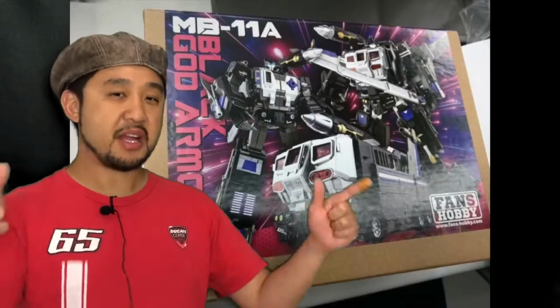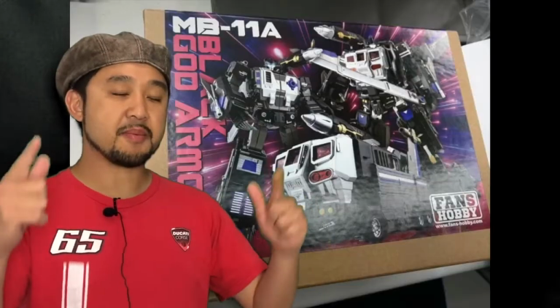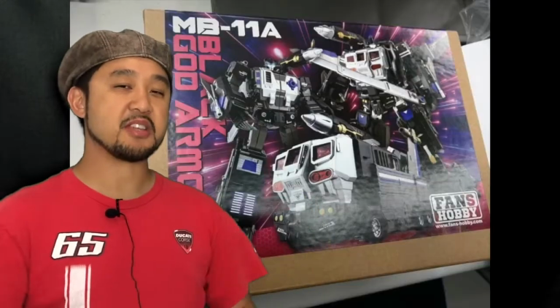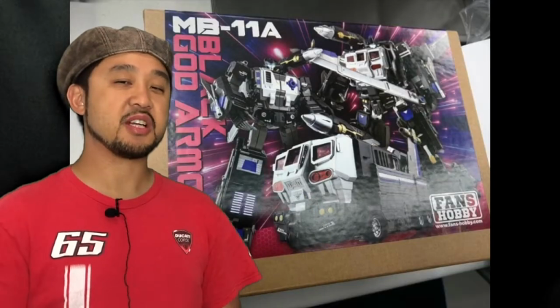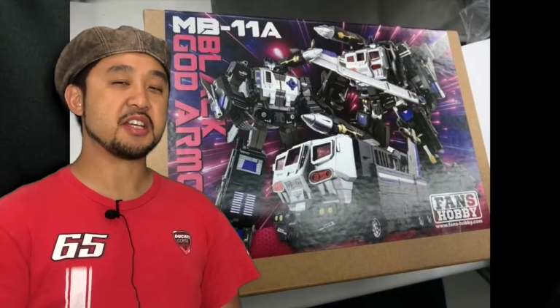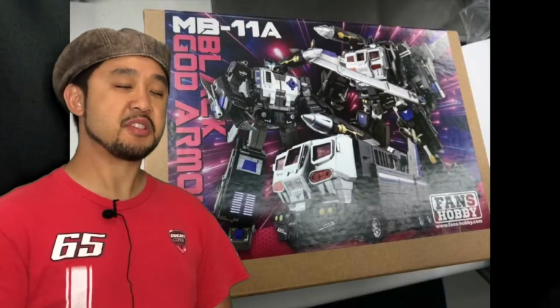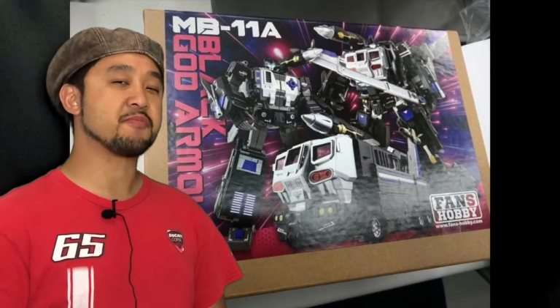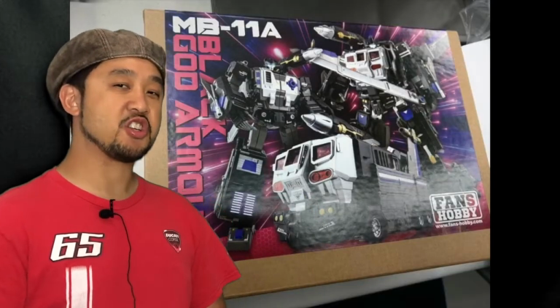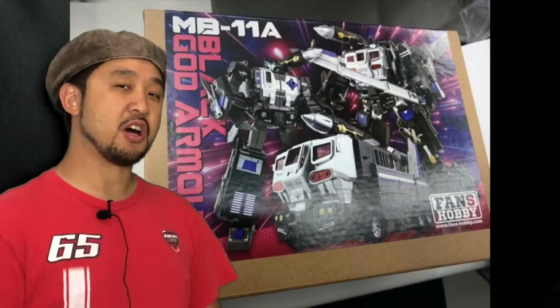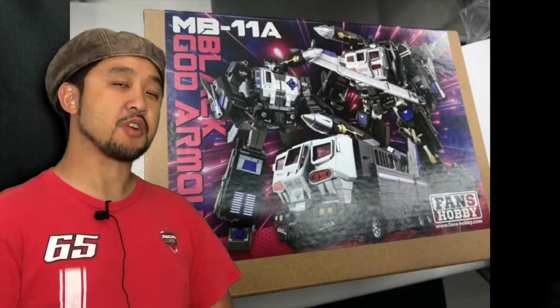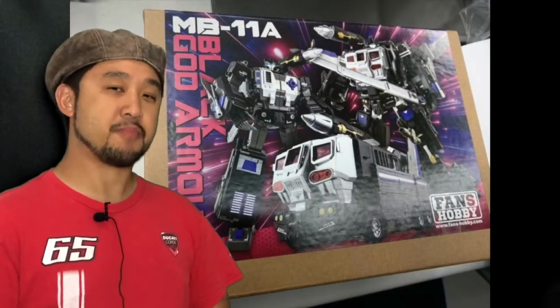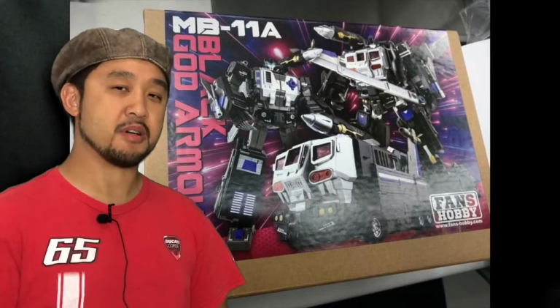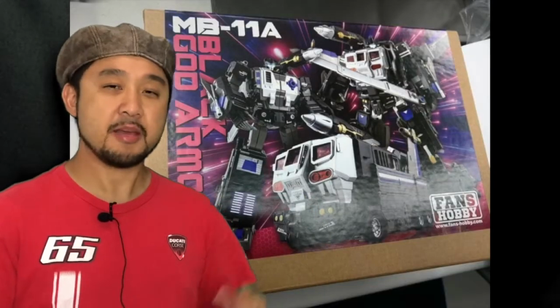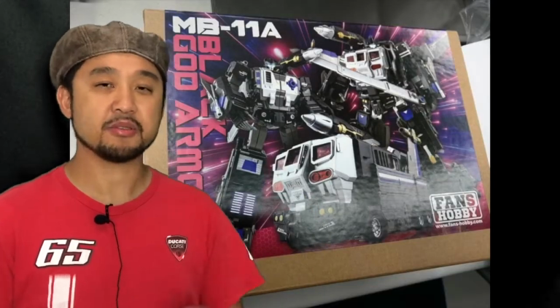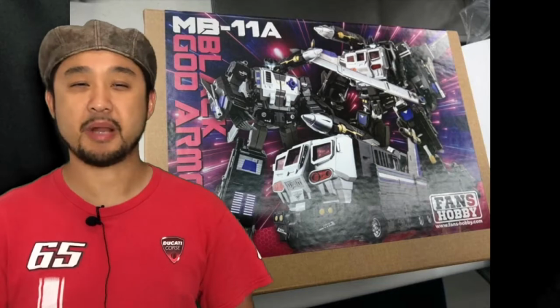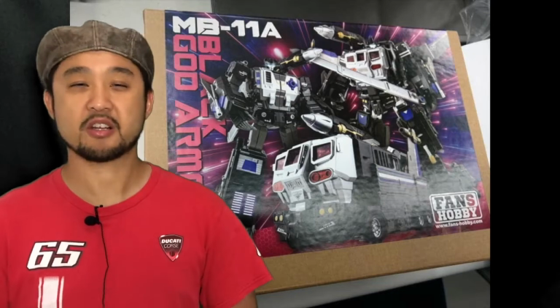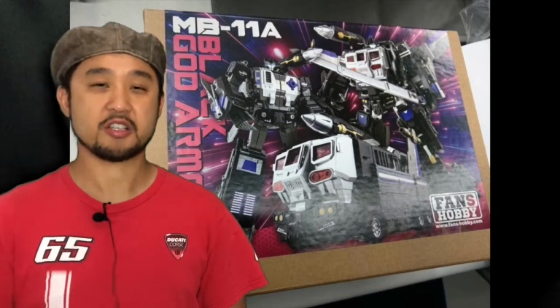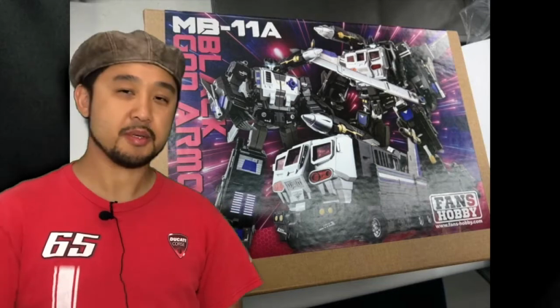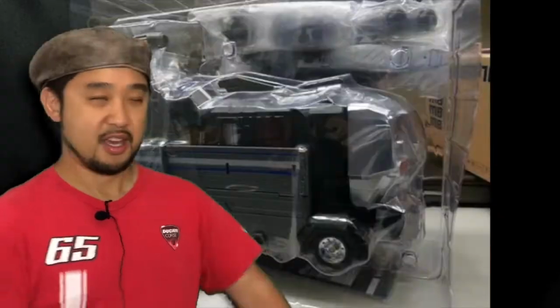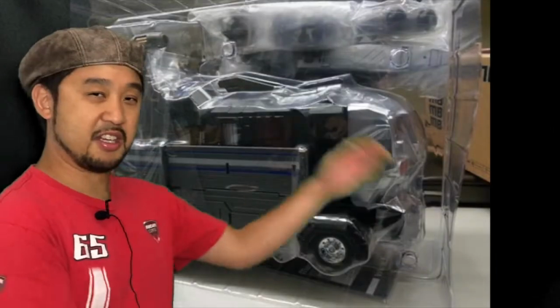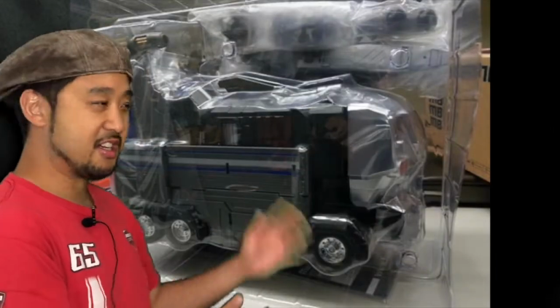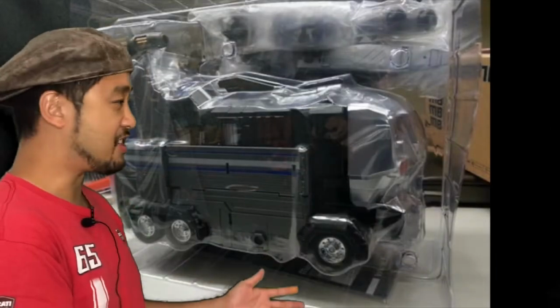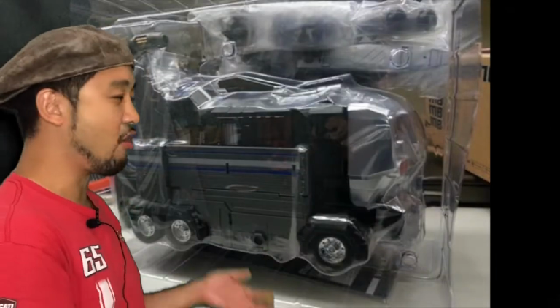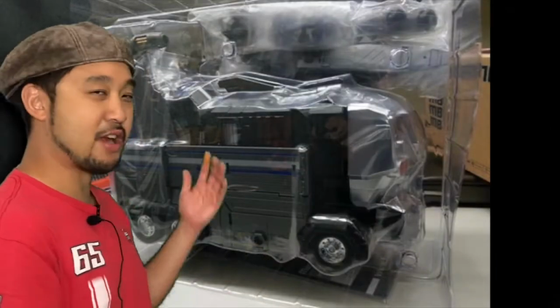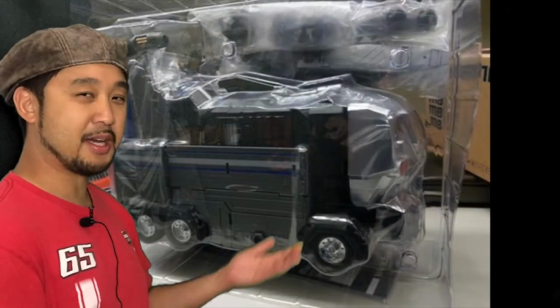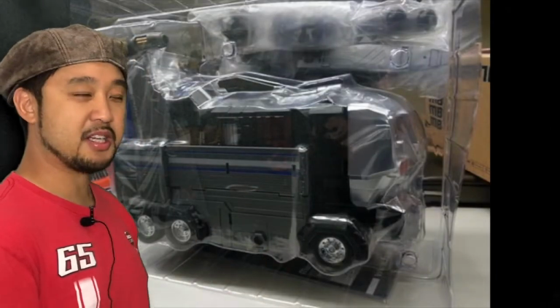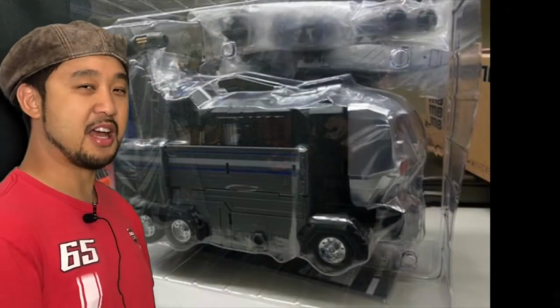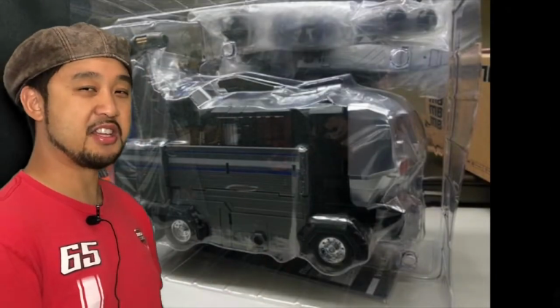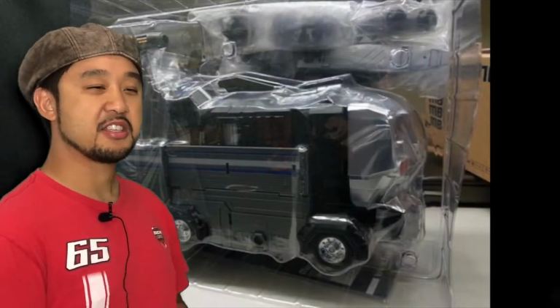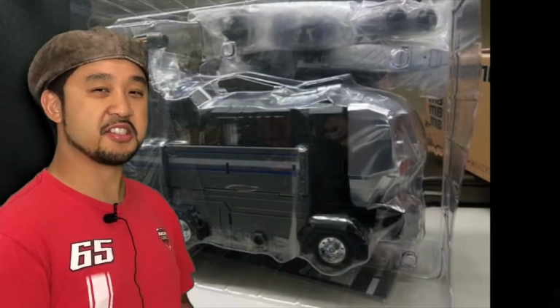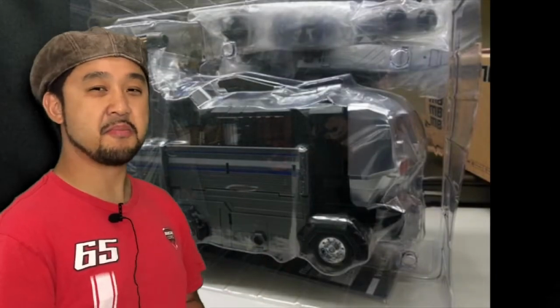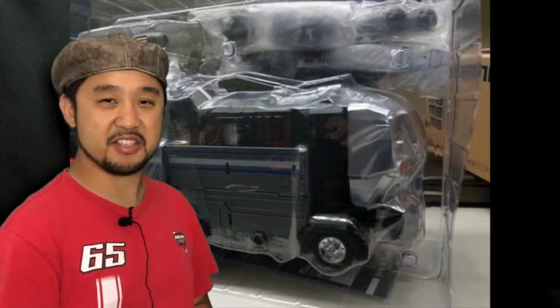Fans Hobbies has released their Nemesis version of God Bomber, labeled the Black God Armor. And here it is all wrapped up in nice sexy plastic.